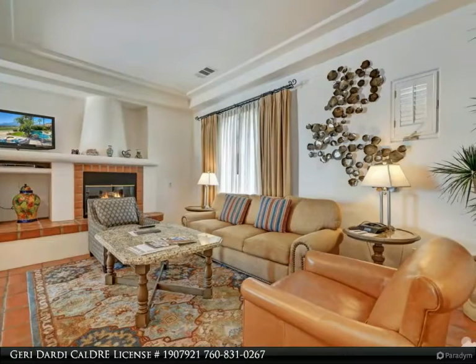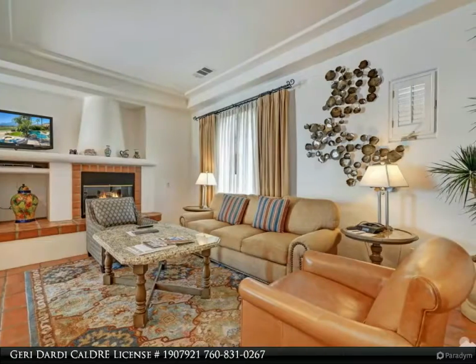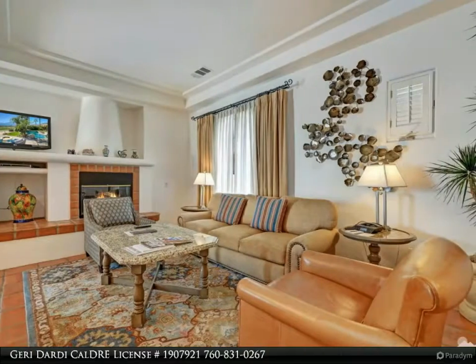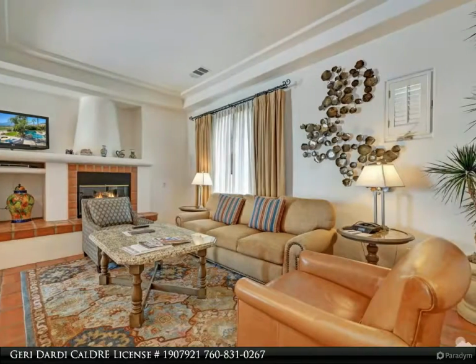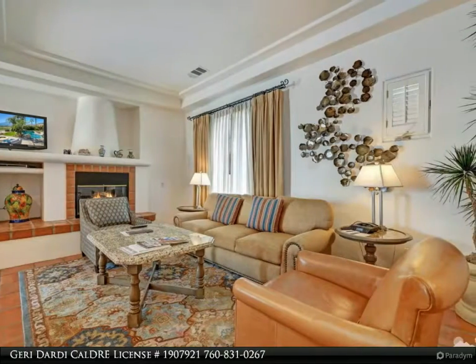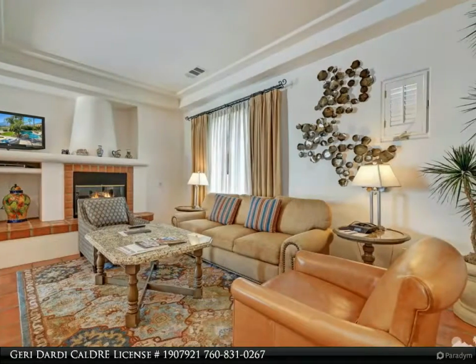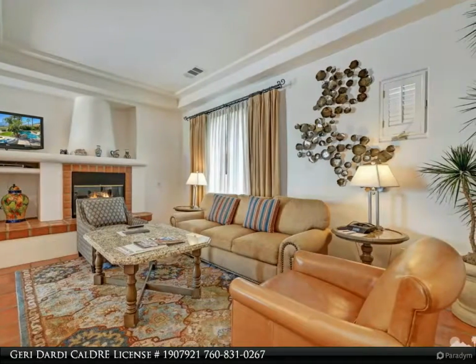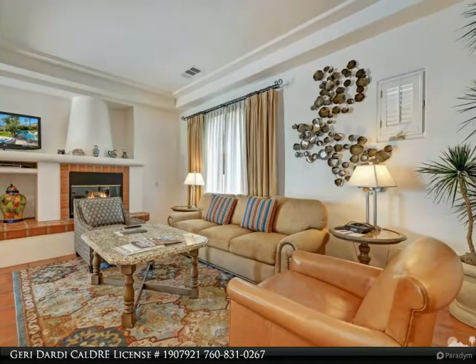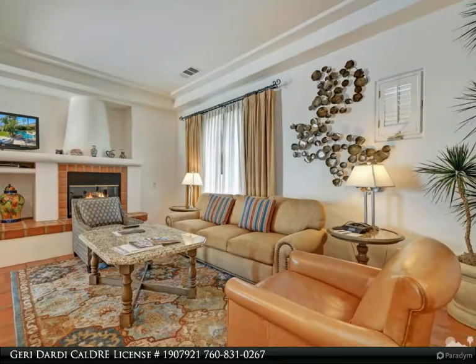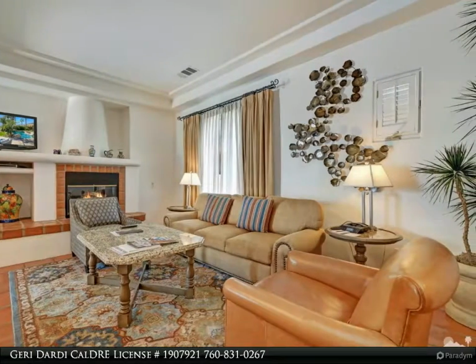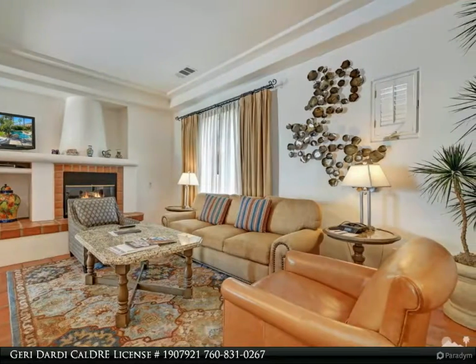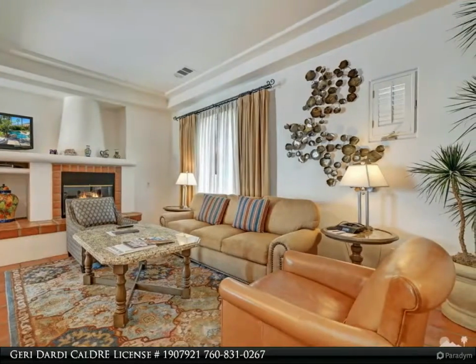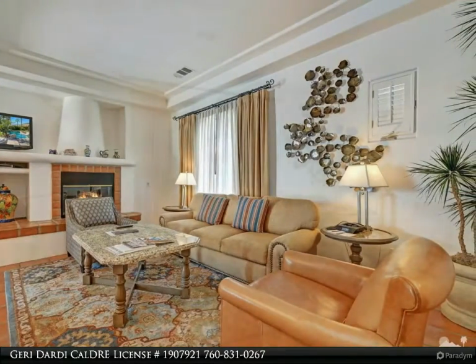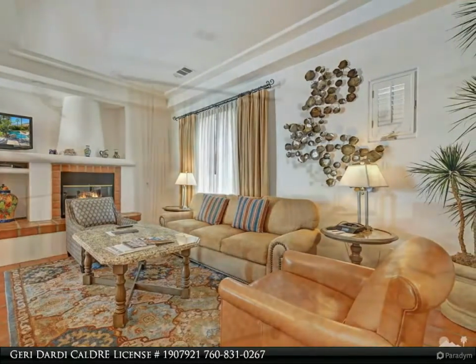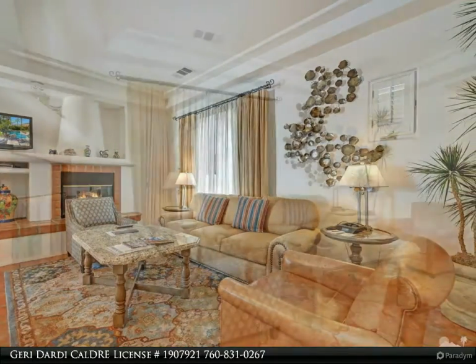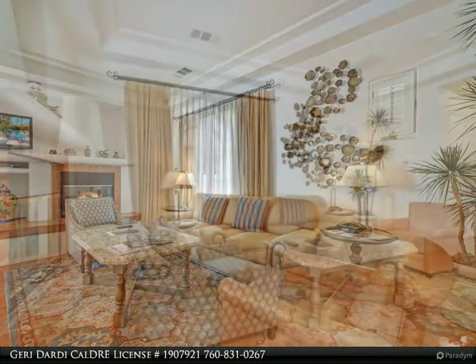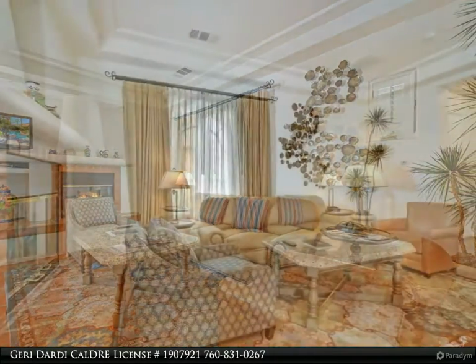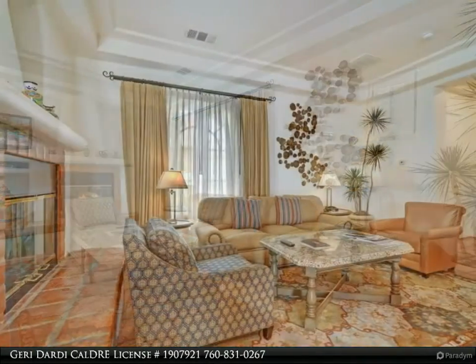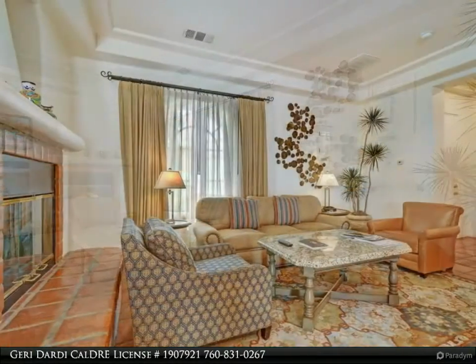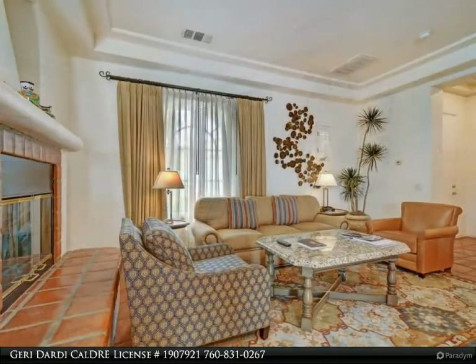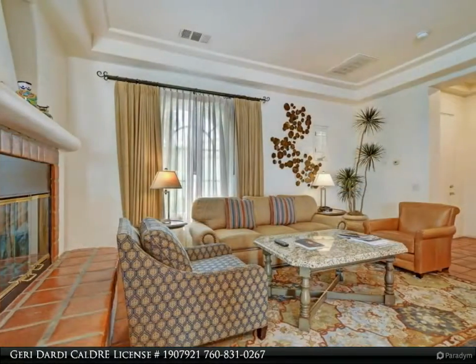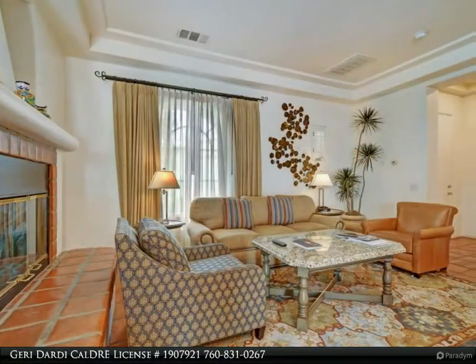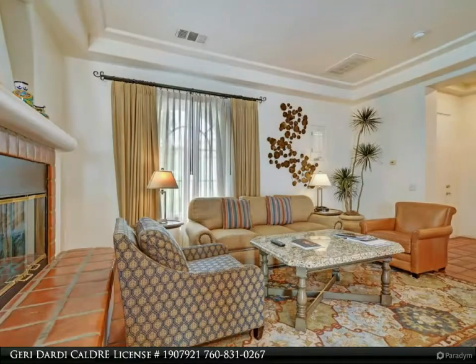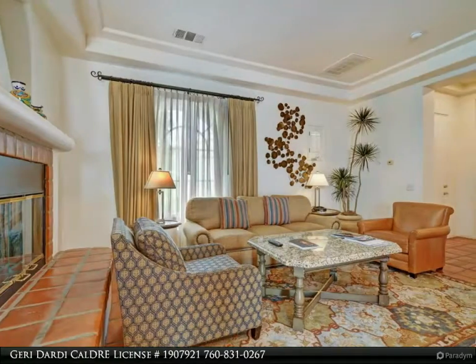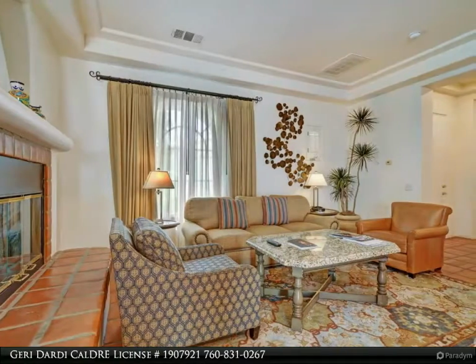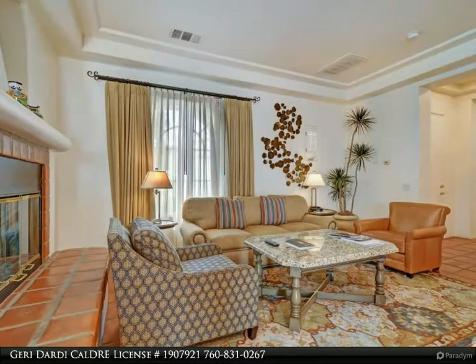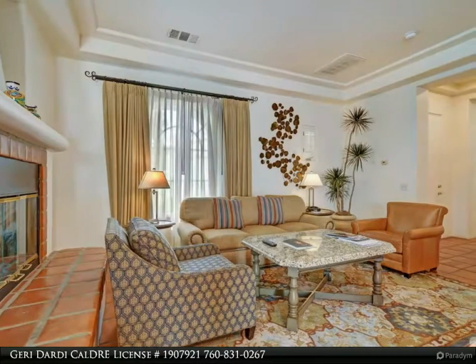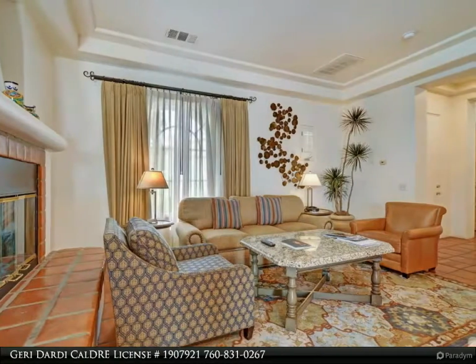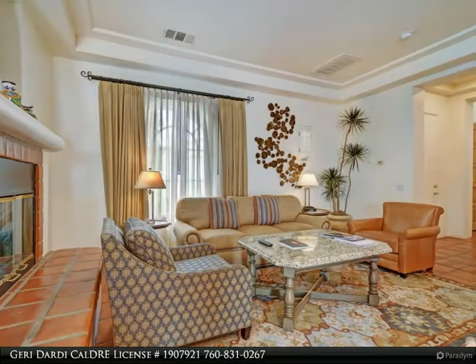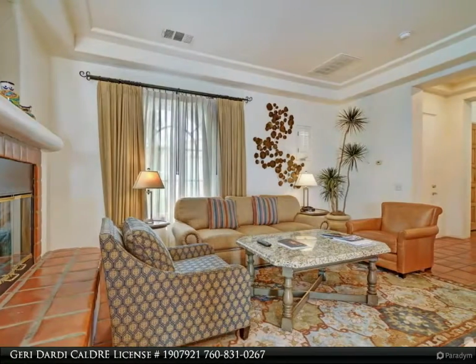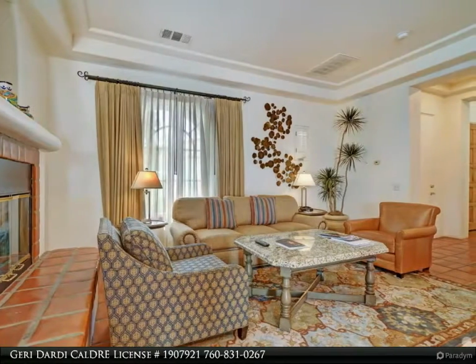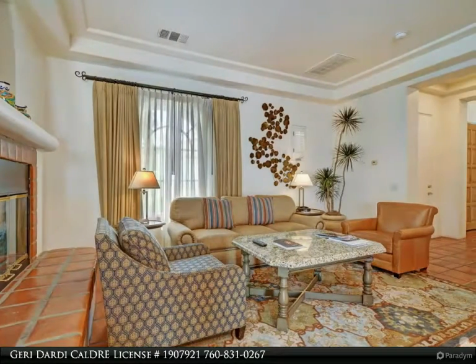special-edition villa, sold turnkey furnished, and a top performer in the LQ Hotel's rental management program.